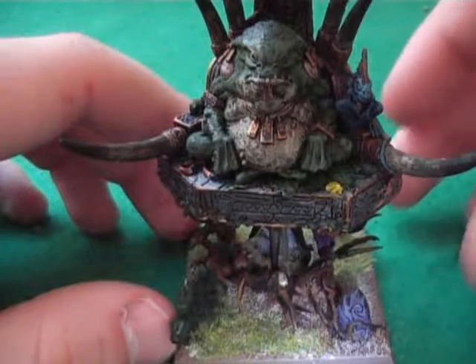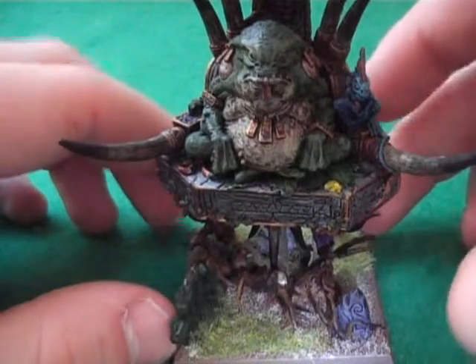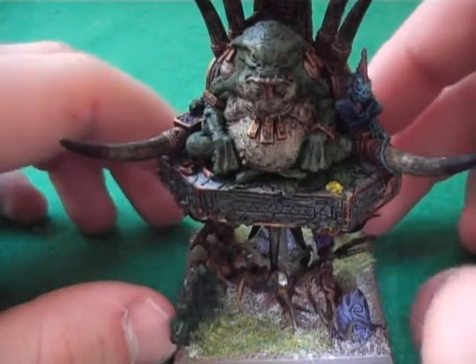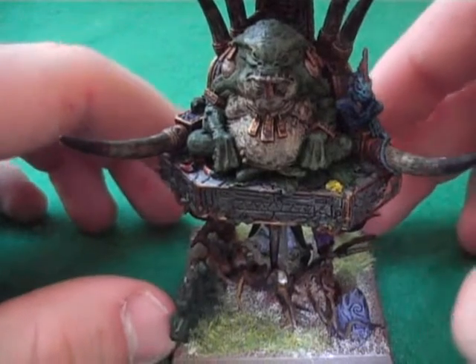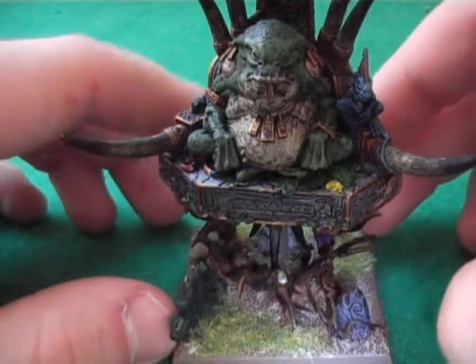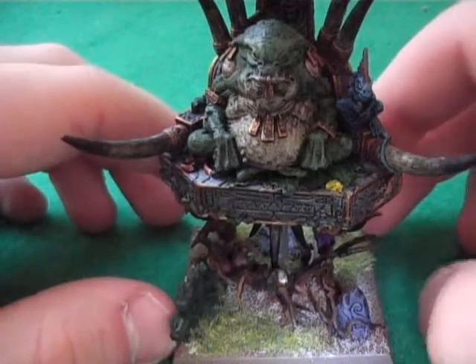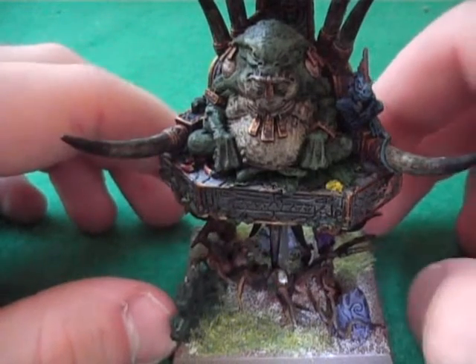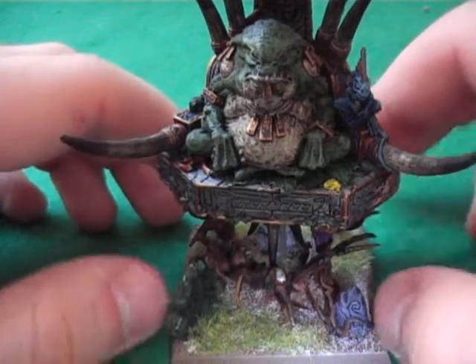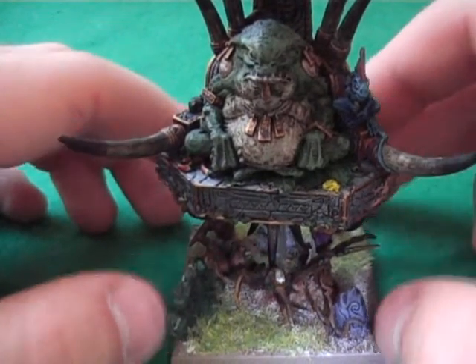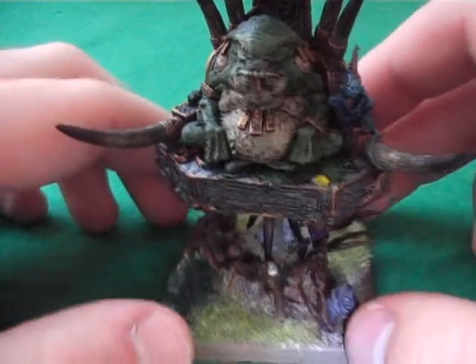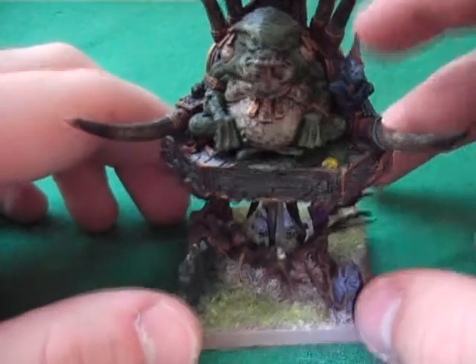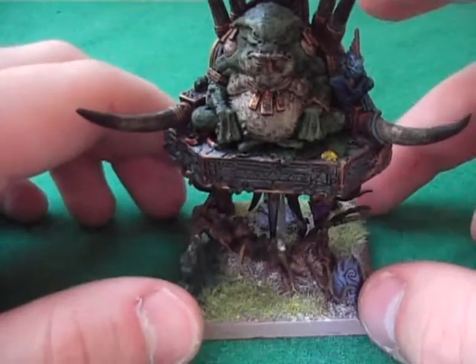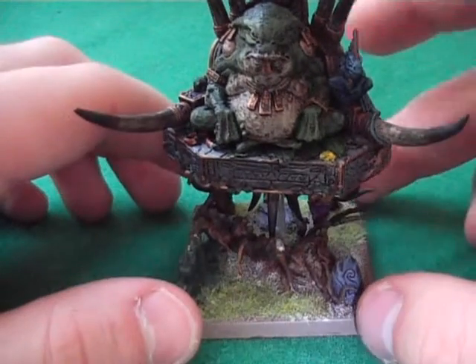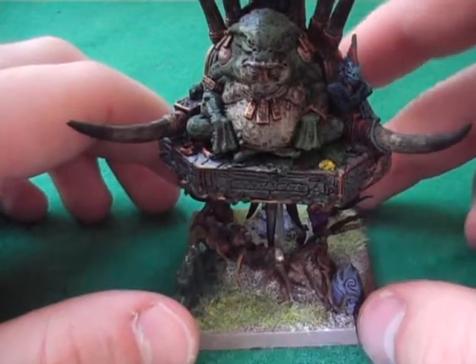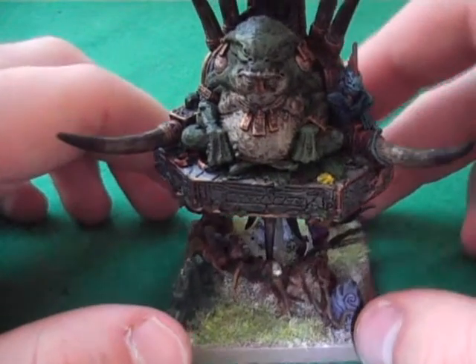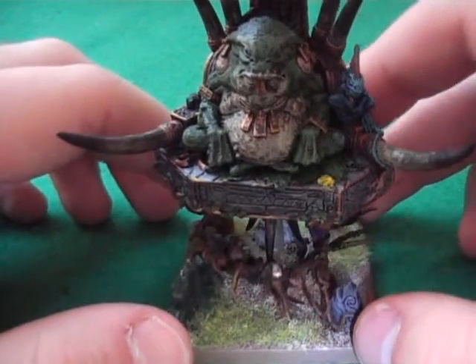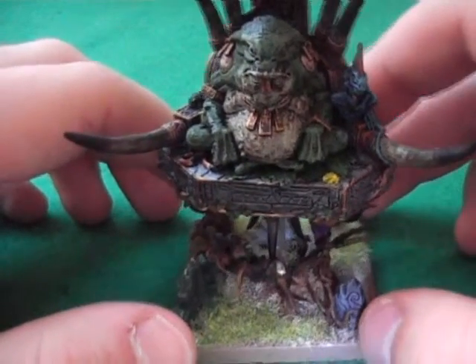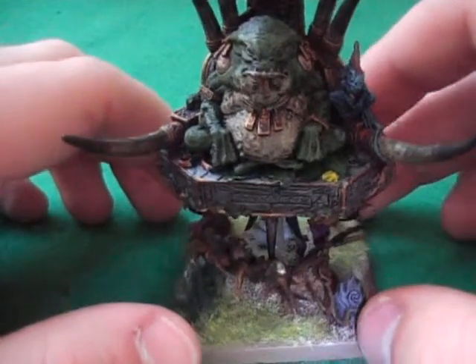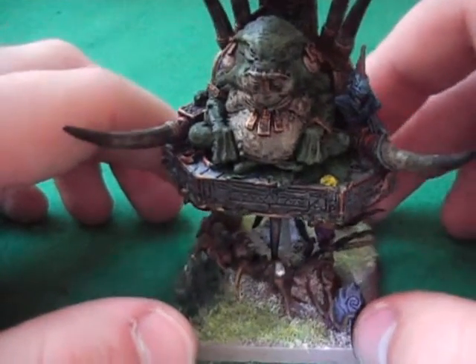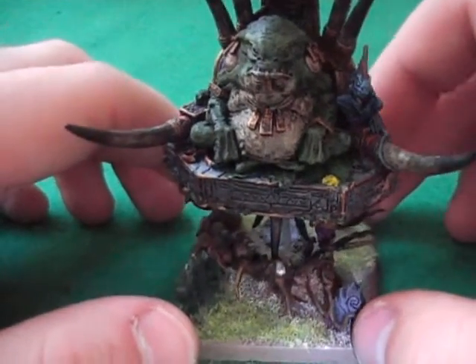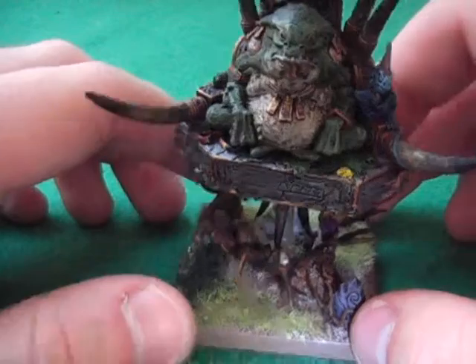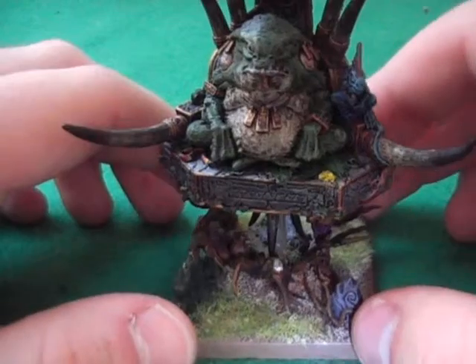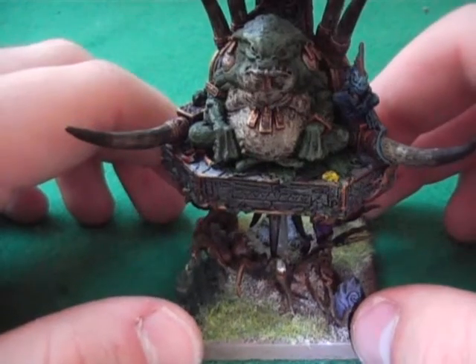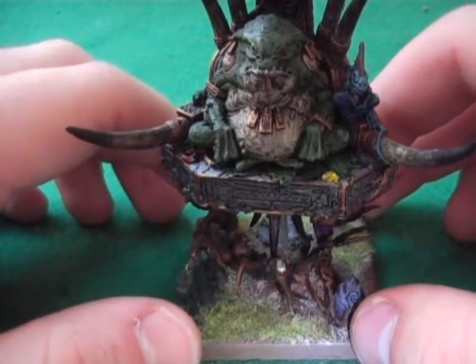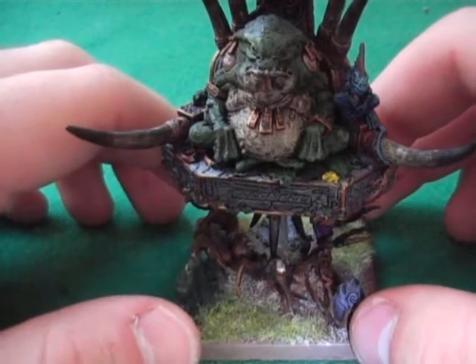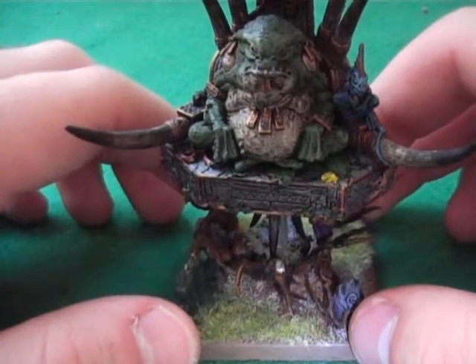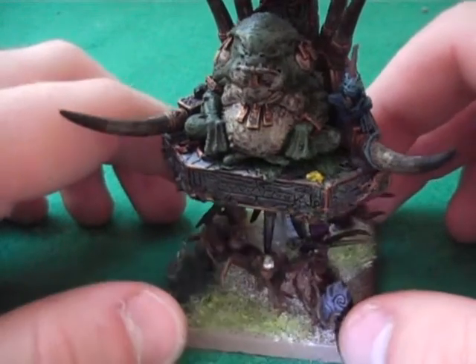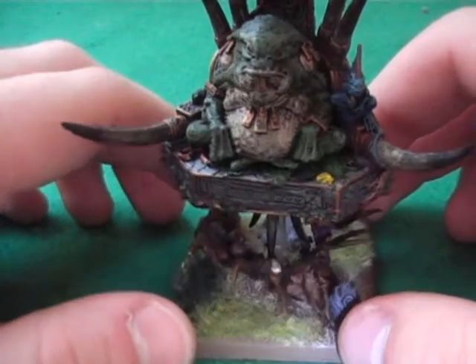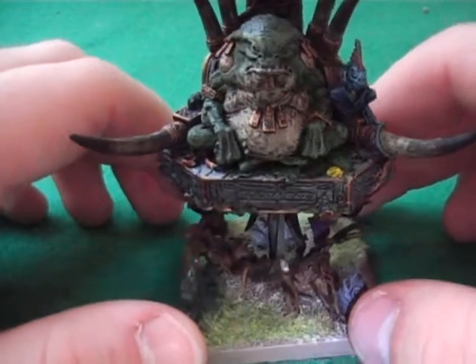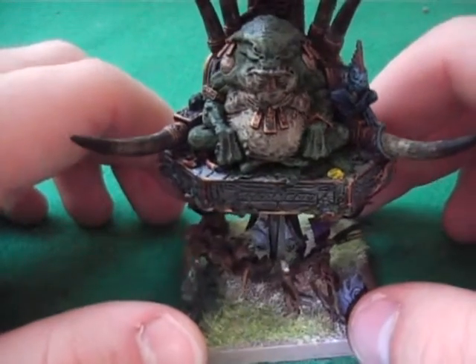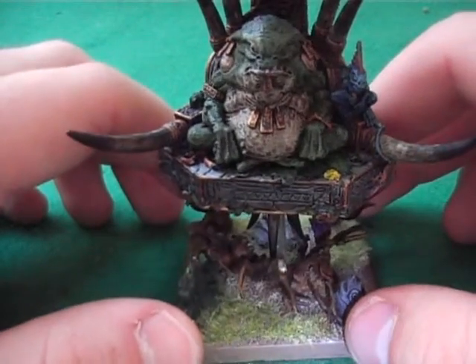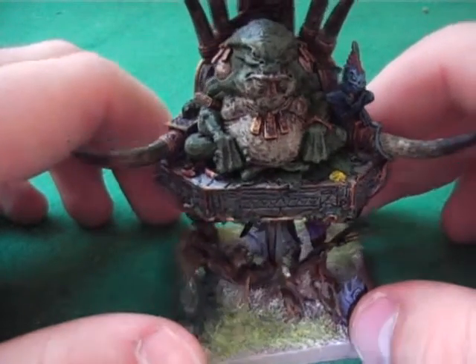Hi YouTube, this is Imperial Rockfest. This is an update on my Lizardmen - I am now a true Lizardmen player. I have a Slann Mage Priest.